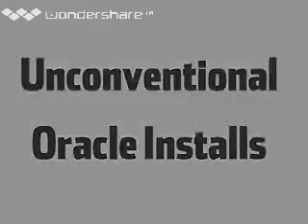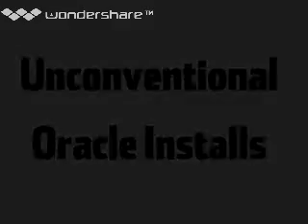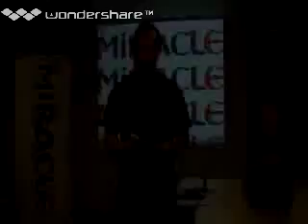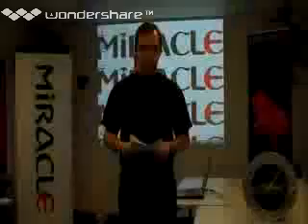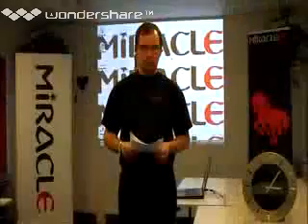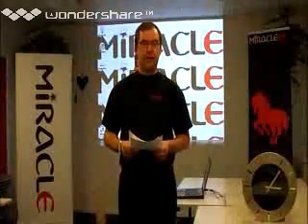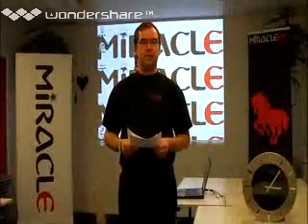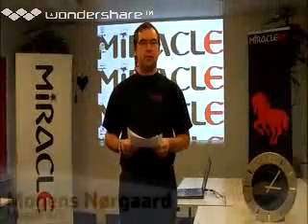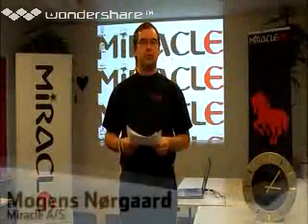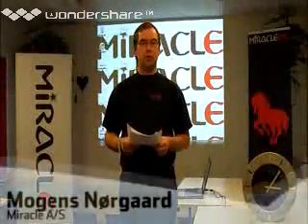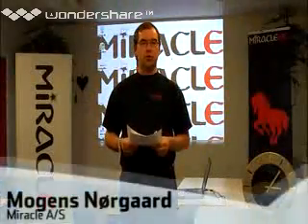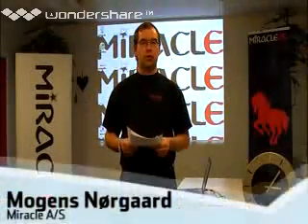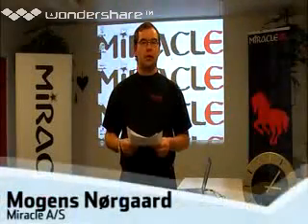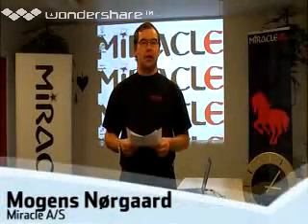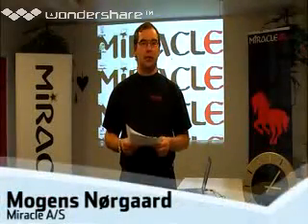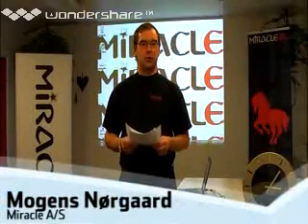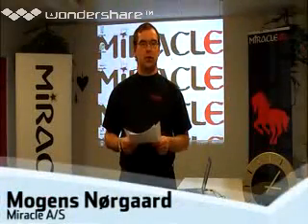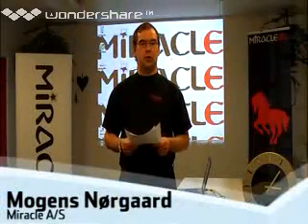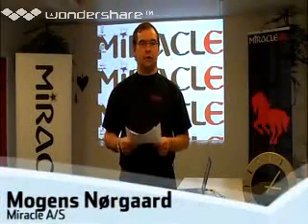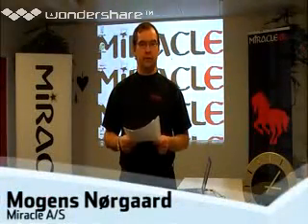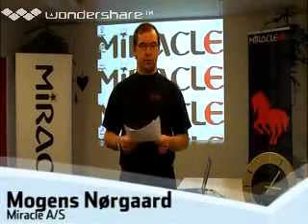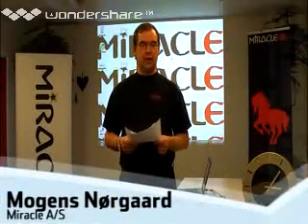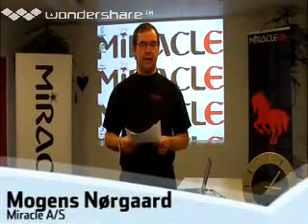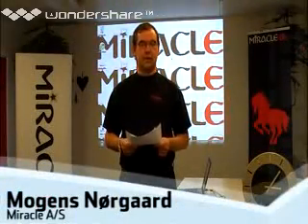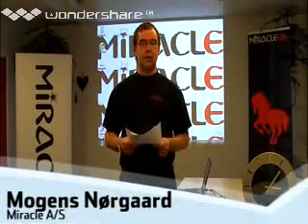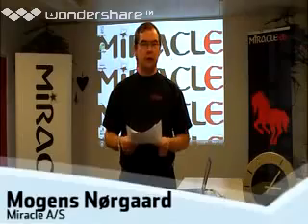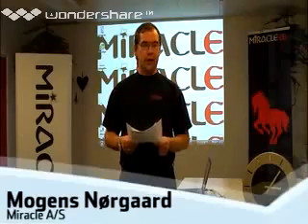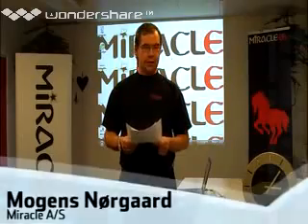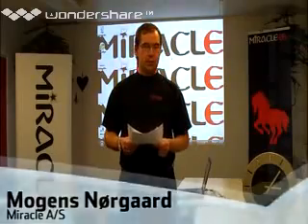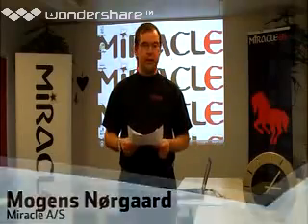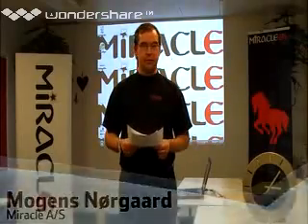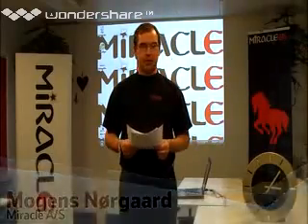Hello, my name is Mogens Norgard. I am CEO of Miracle AS, an IT company in Denmark.